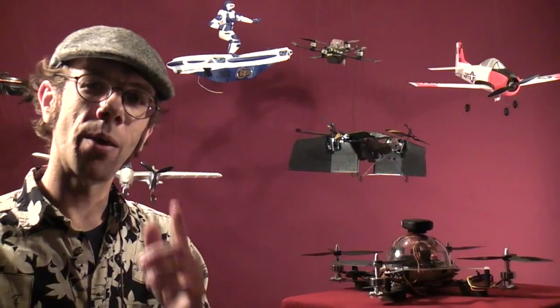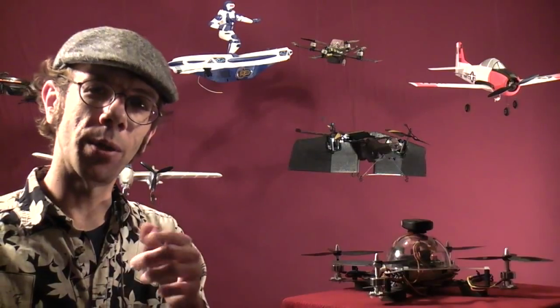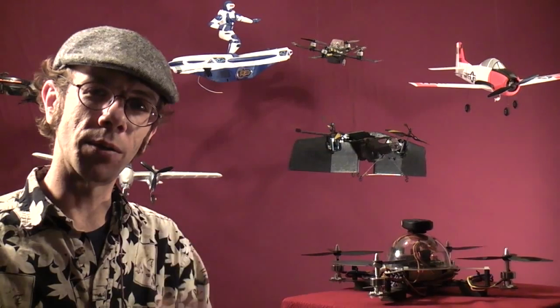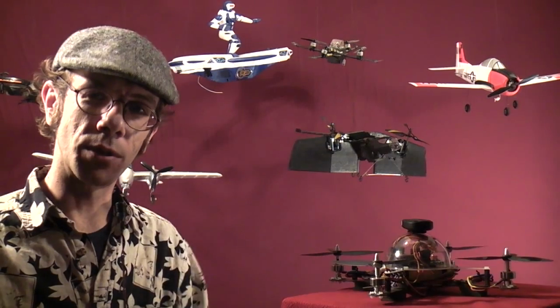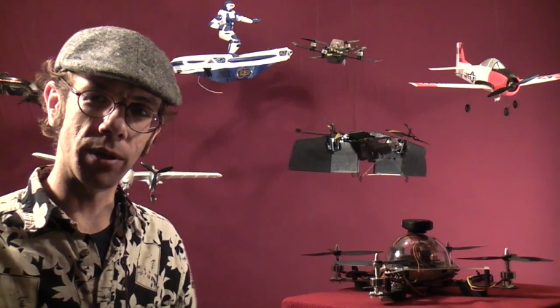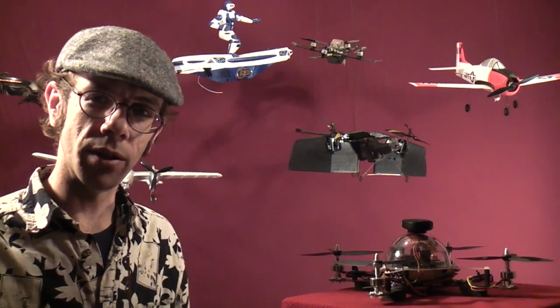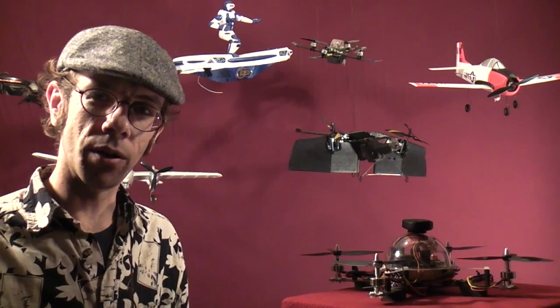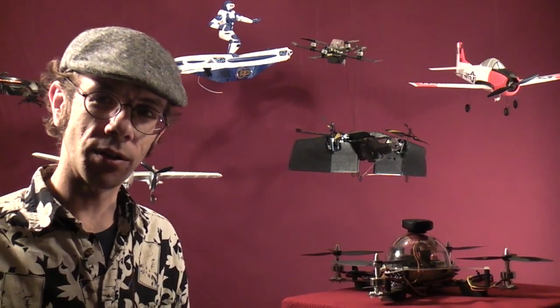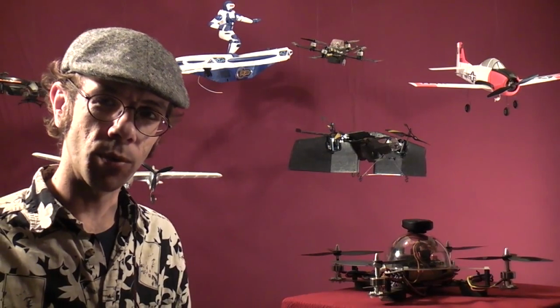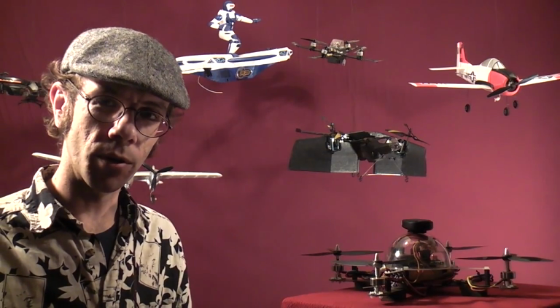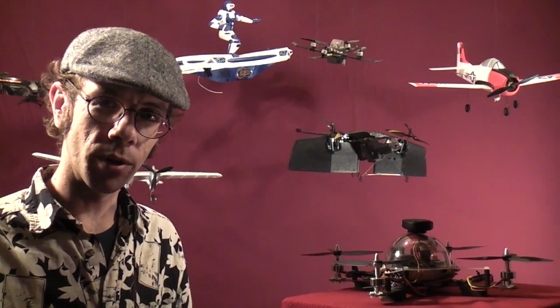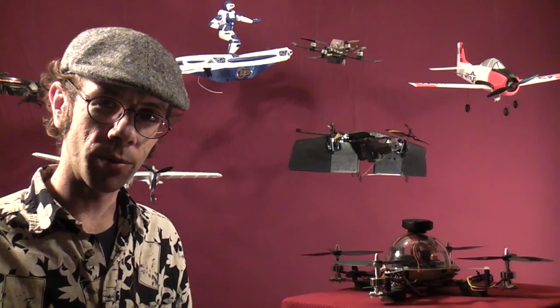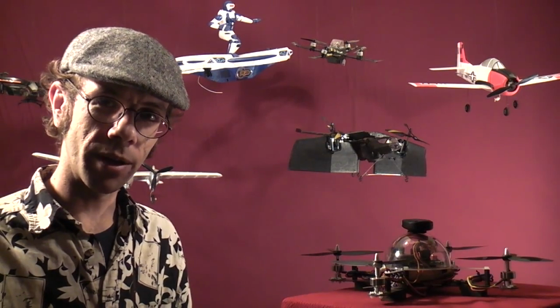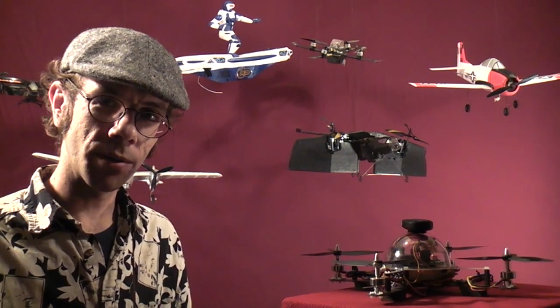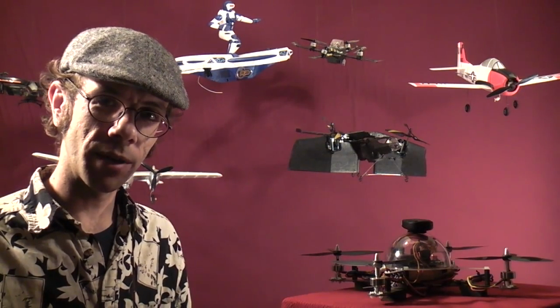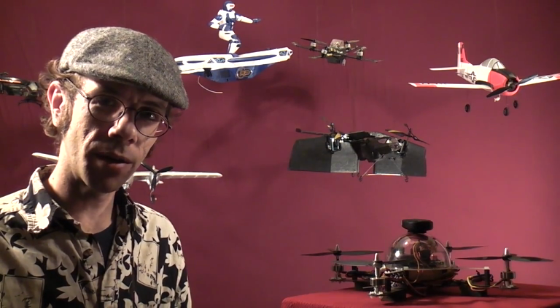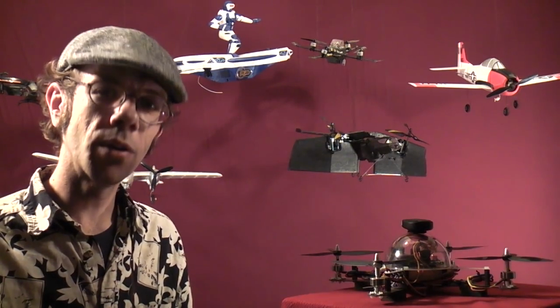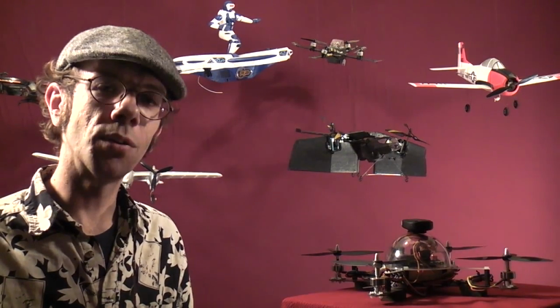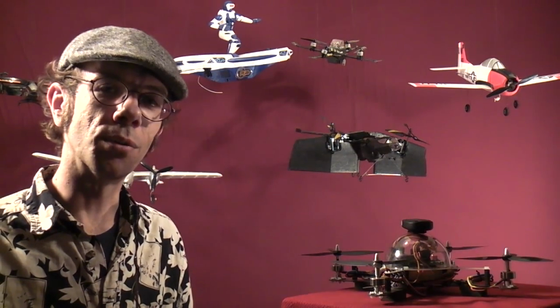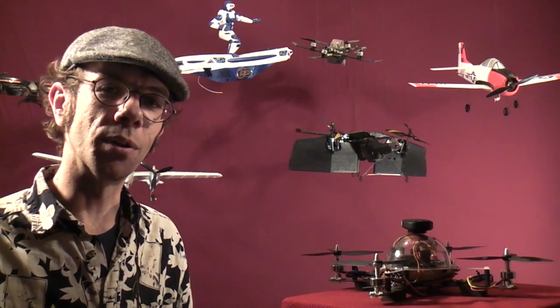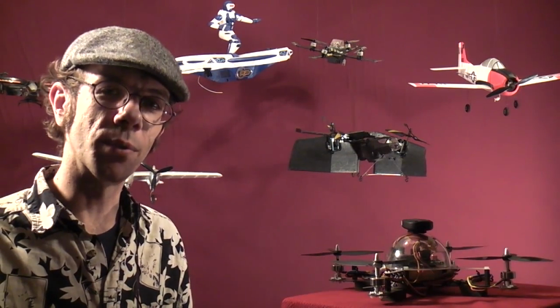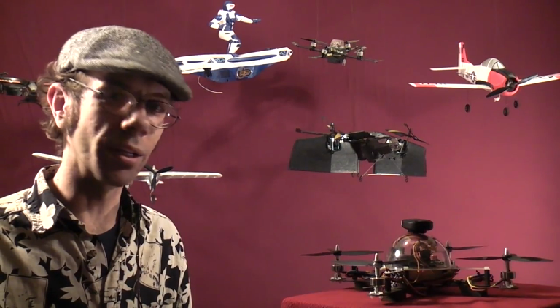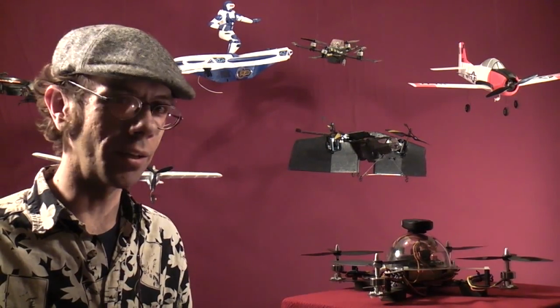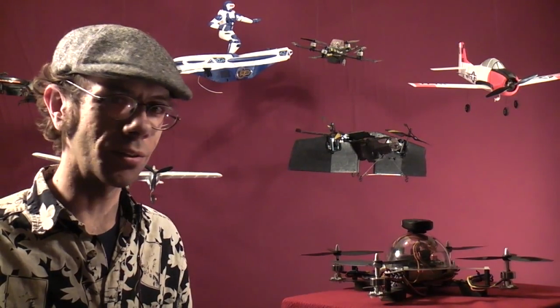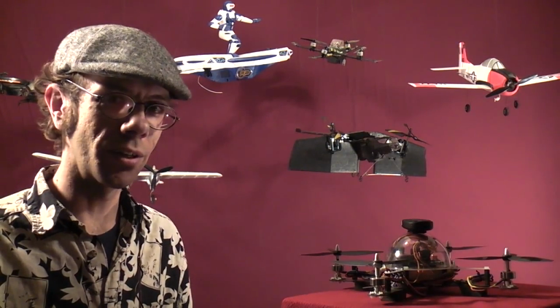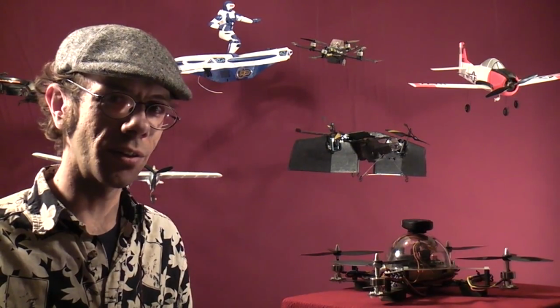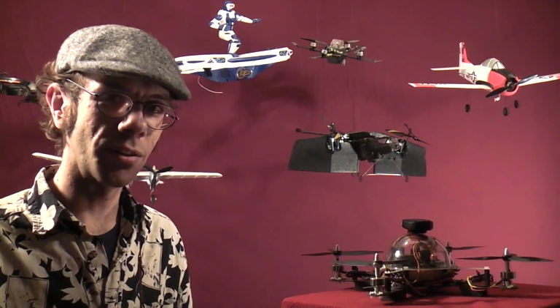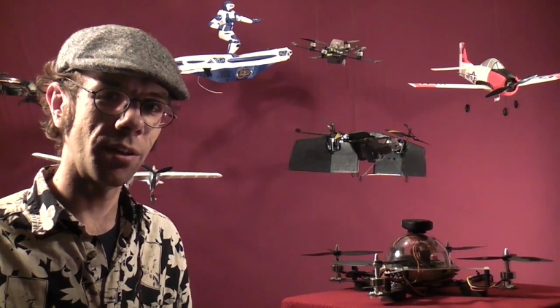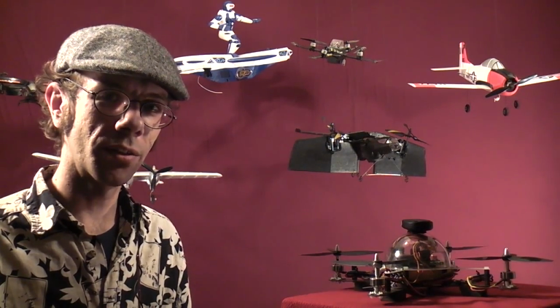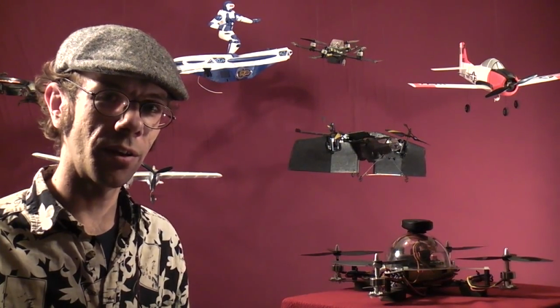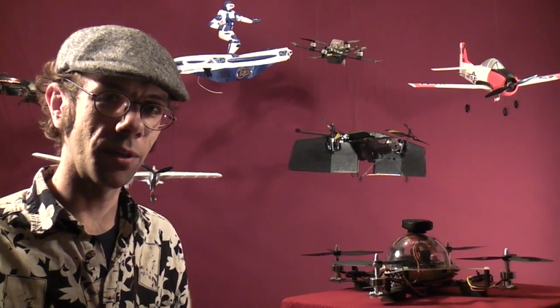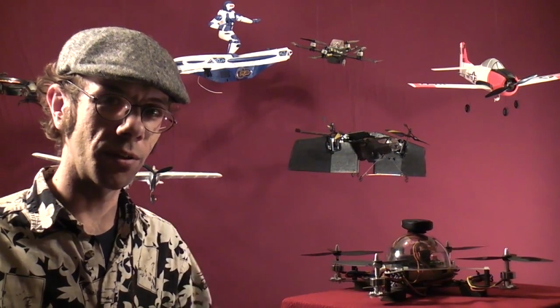Thanks for tuning in to RC101 with the Dallas Flyer. Tune in for the latest, greatest RC aircraft videos.